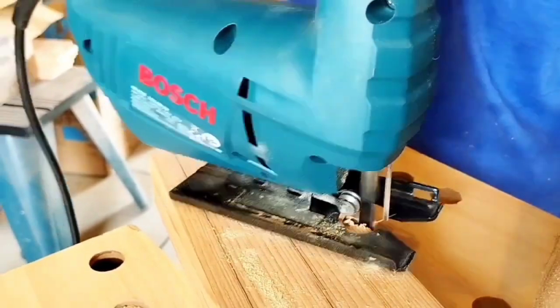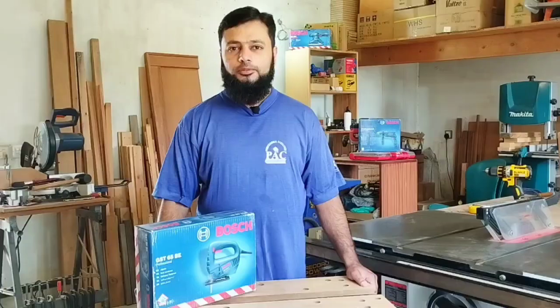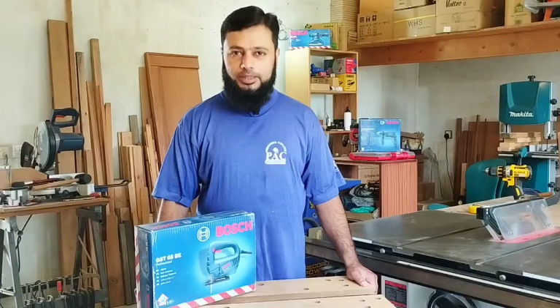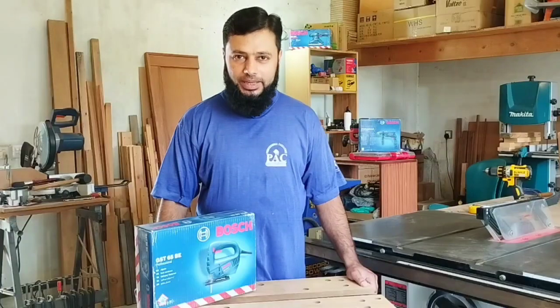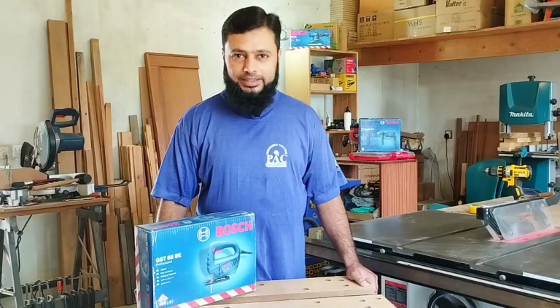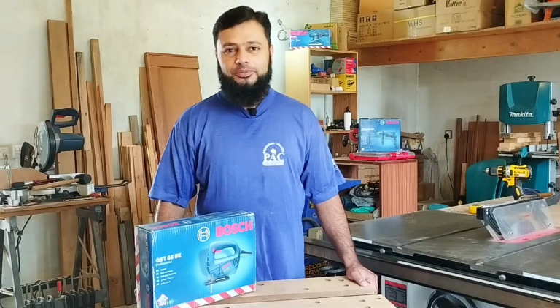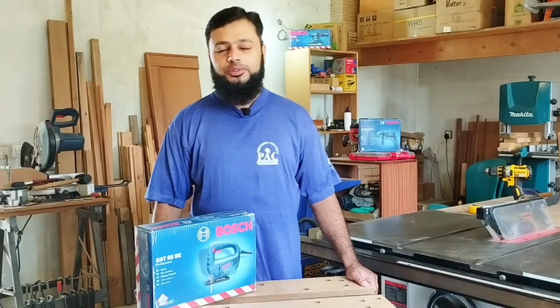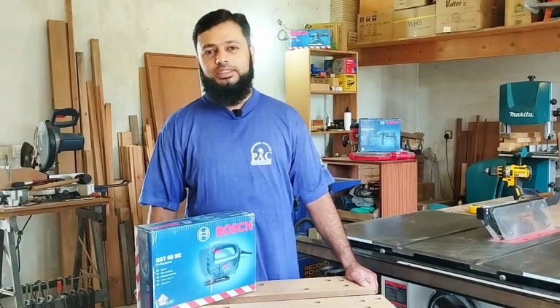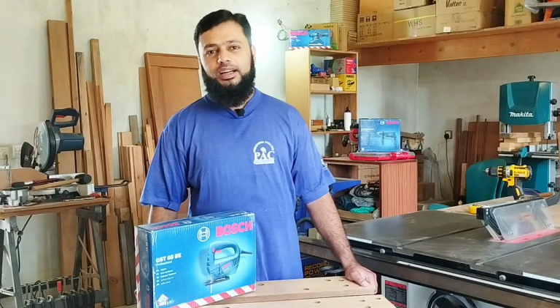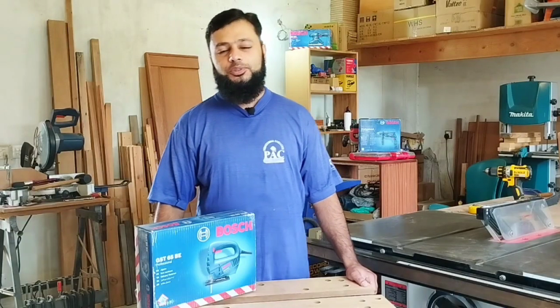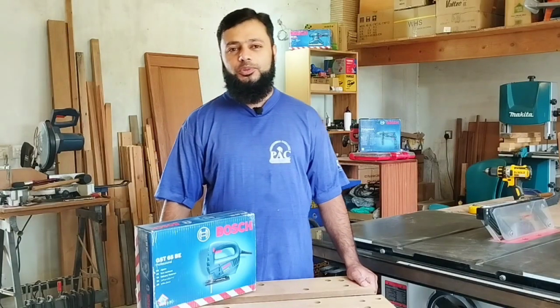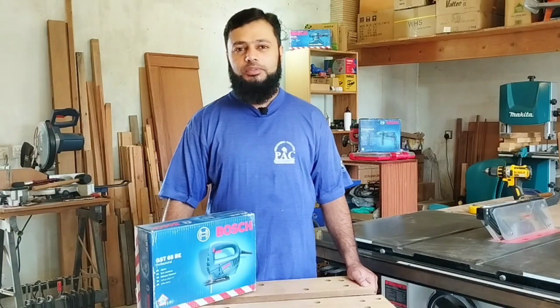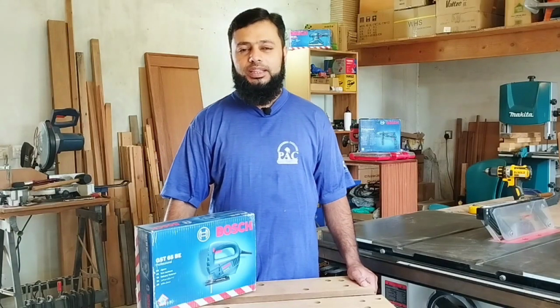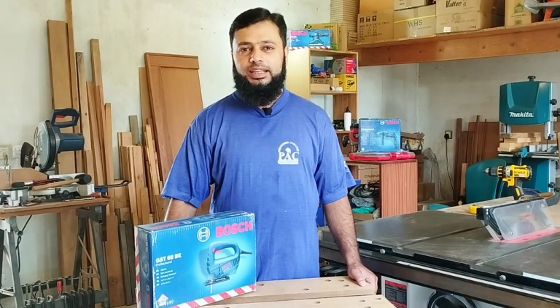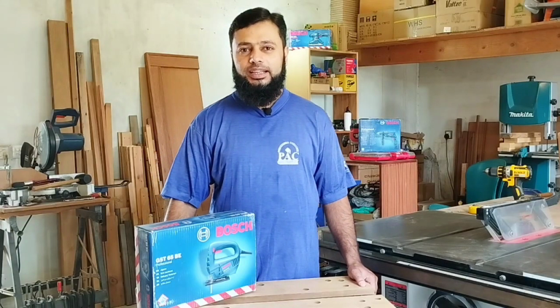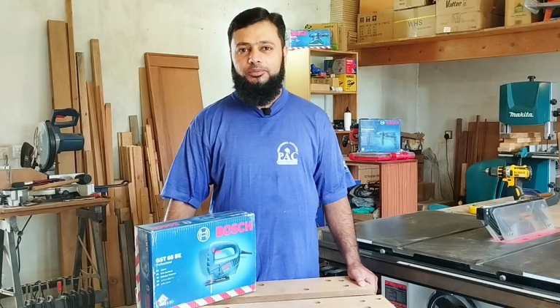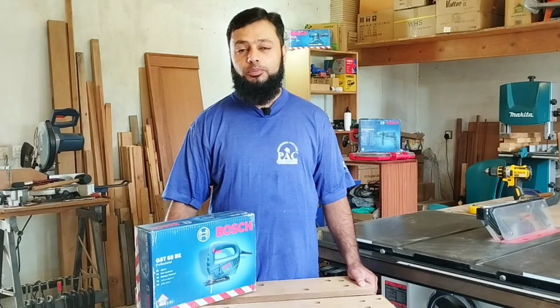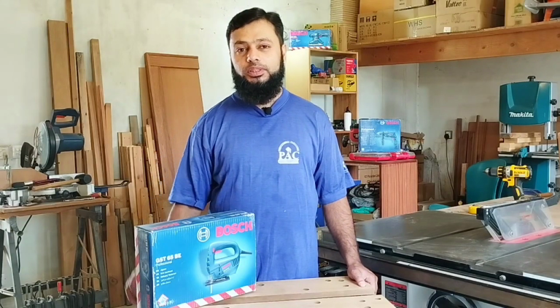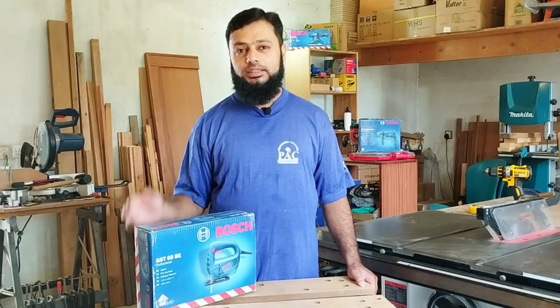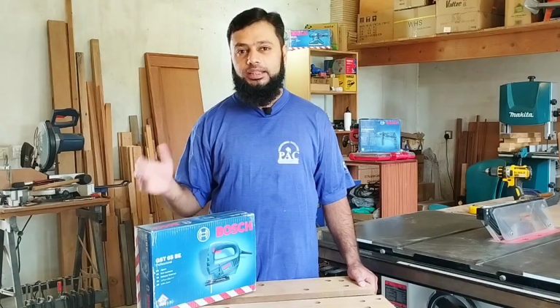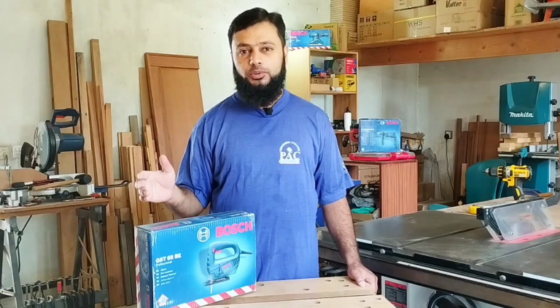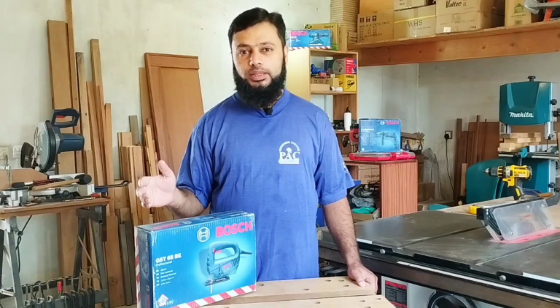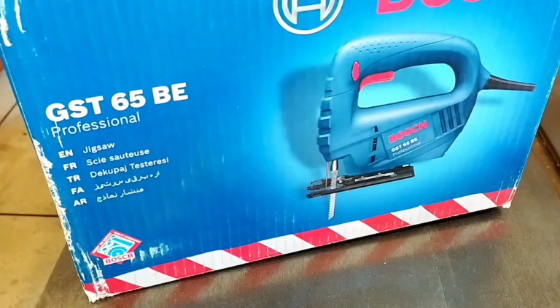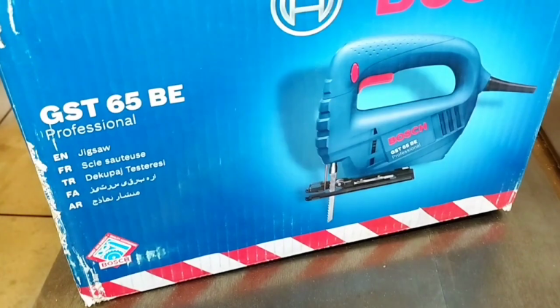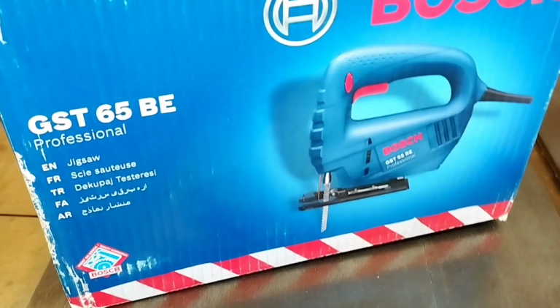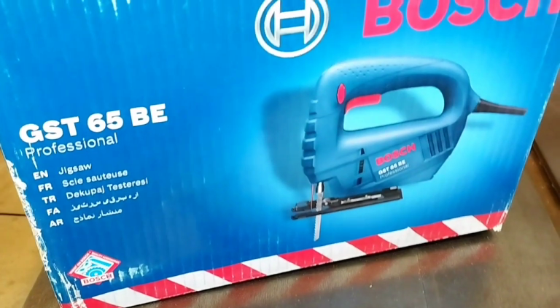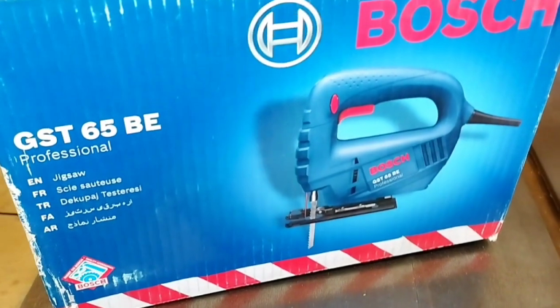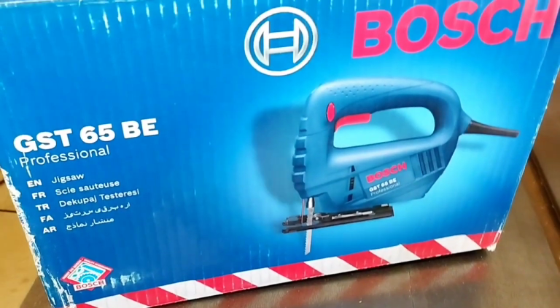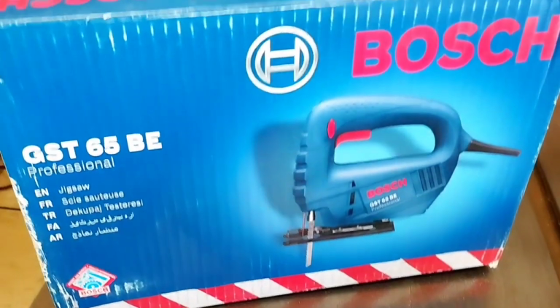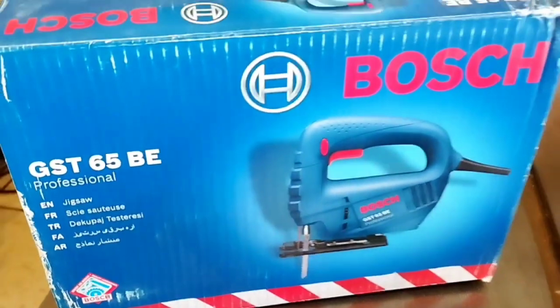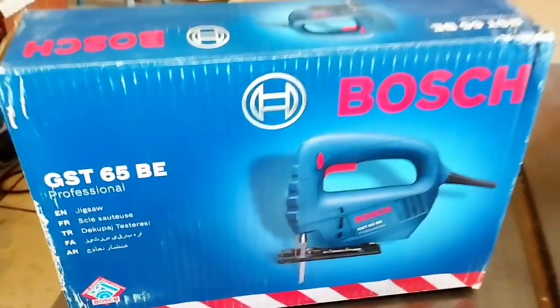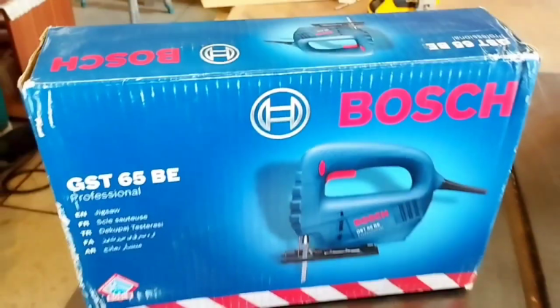Welcome back, viewers. Today the tool we are taking for you is a very exciting tool — it is the Bosch Jigsaw.